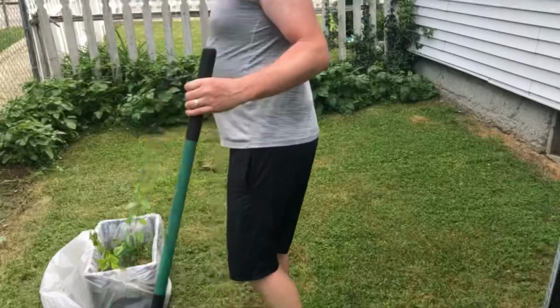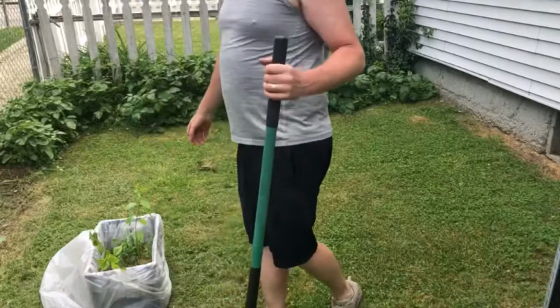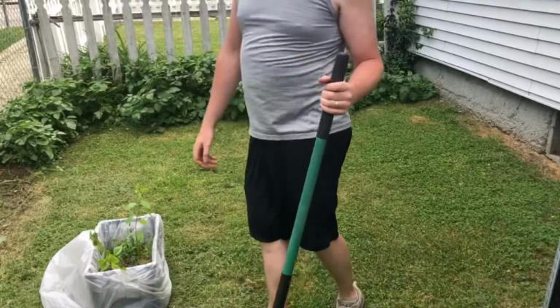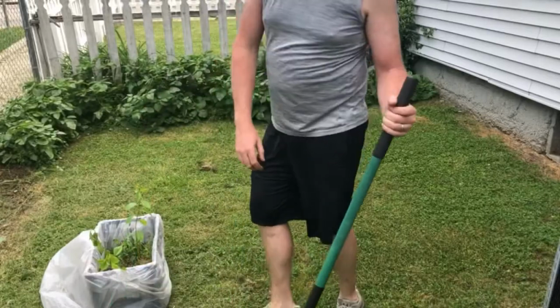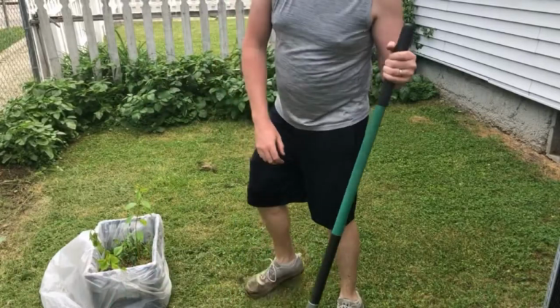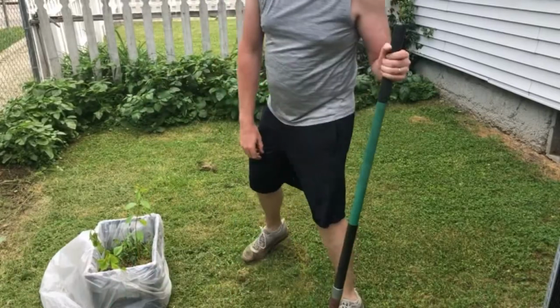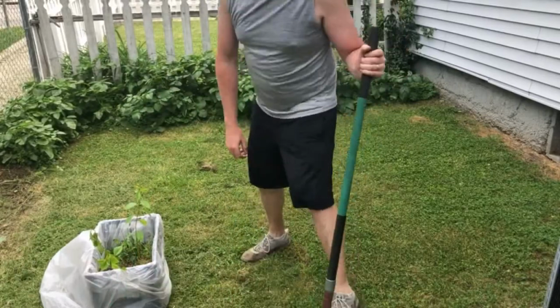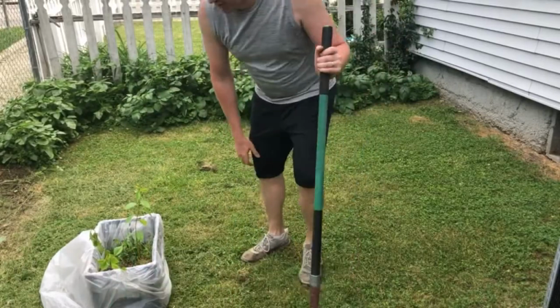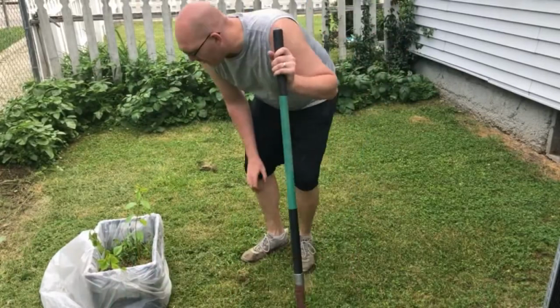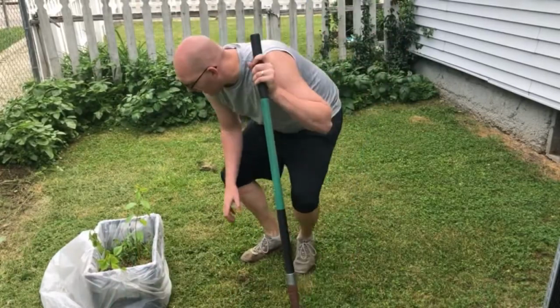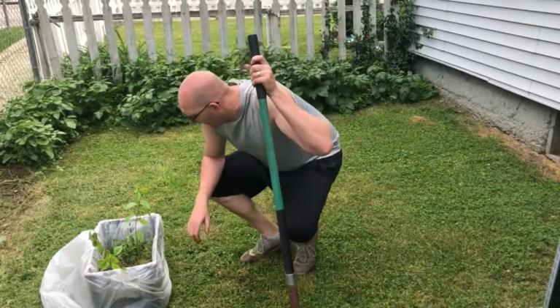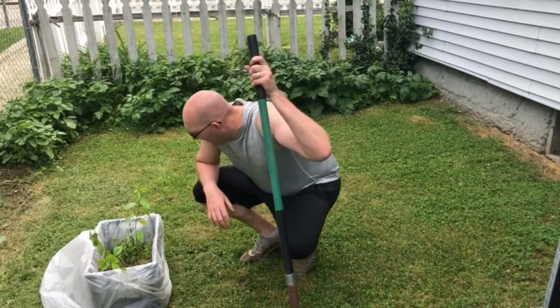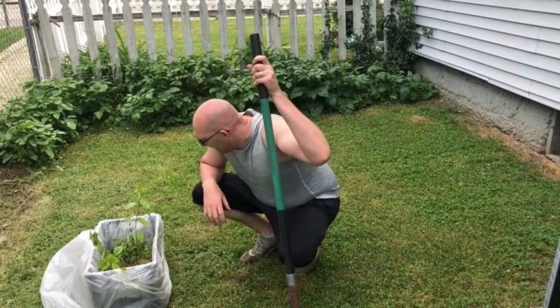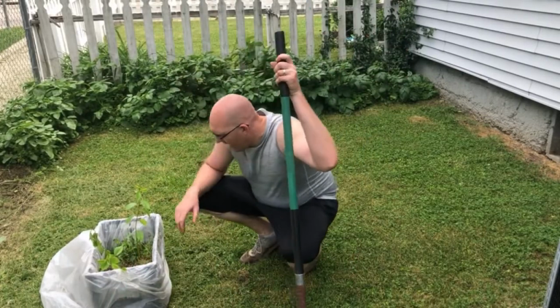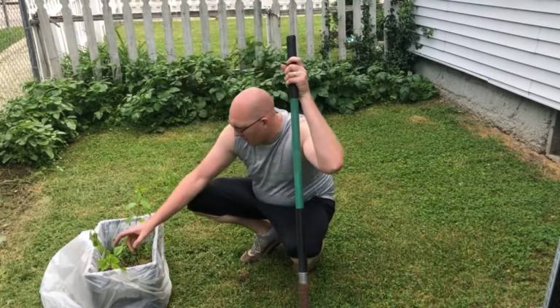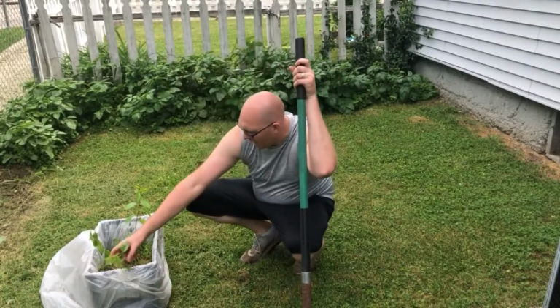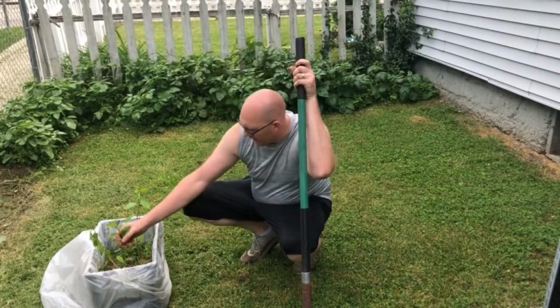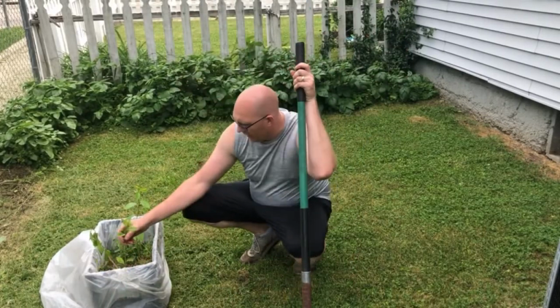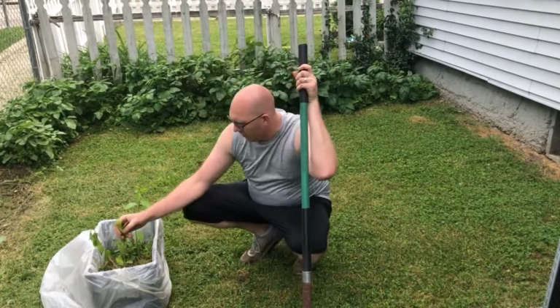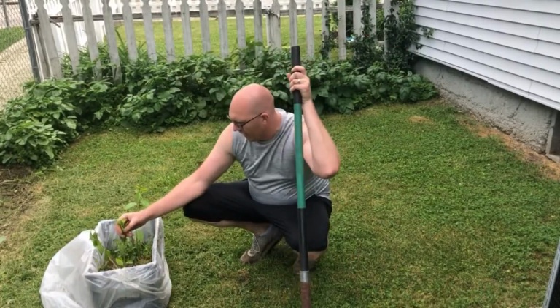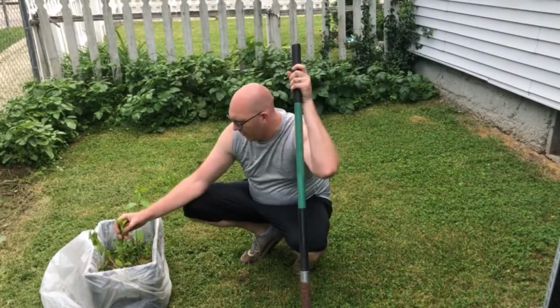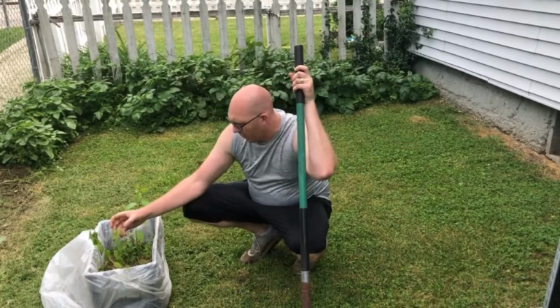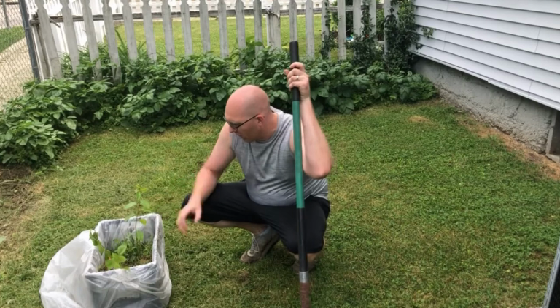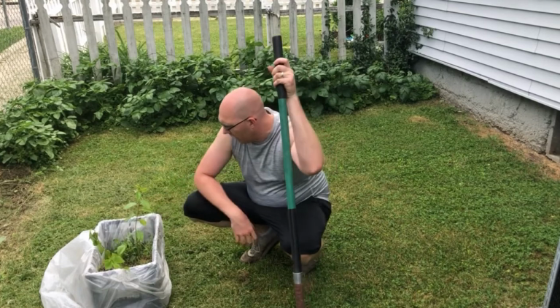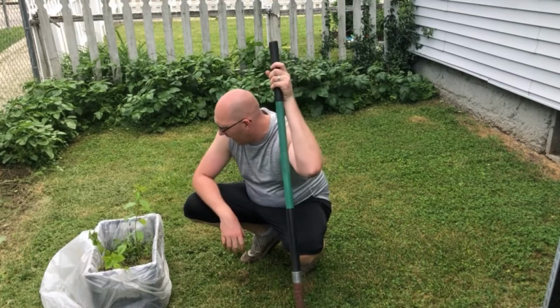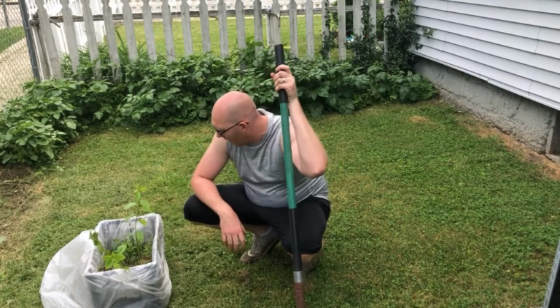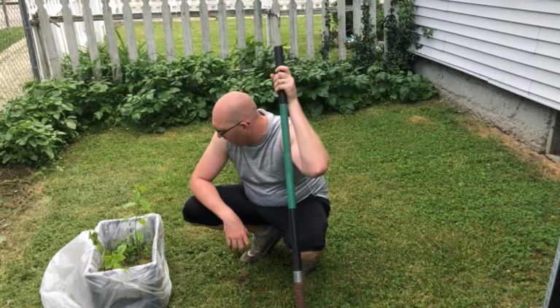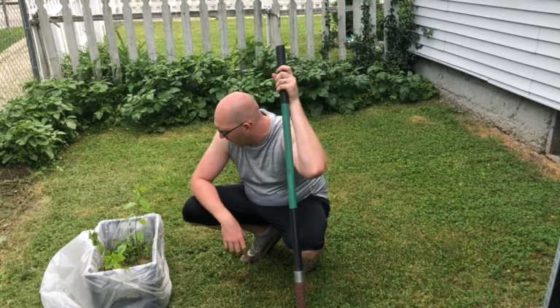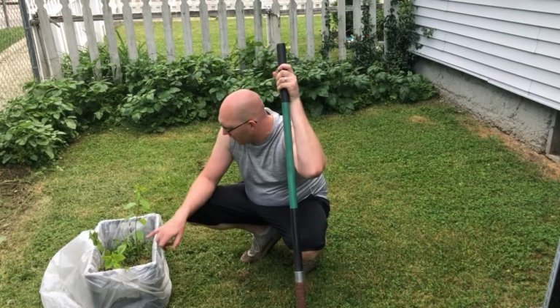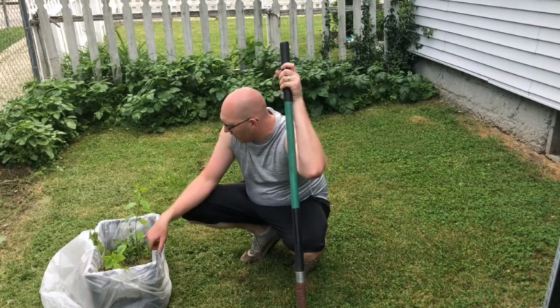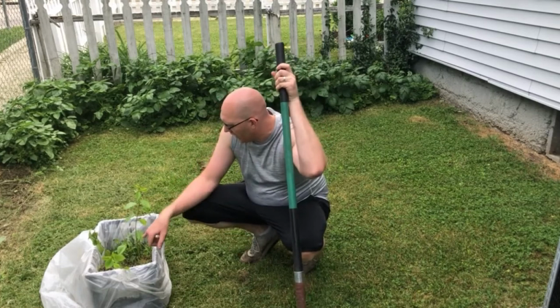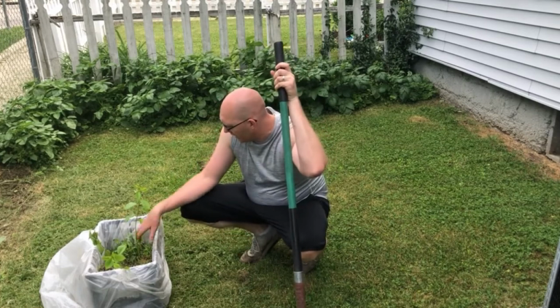Hey everybody, thanks for joining me on Outside with Jeff. Today I'm going to be planting these right here. You're probably wondering, what the heck are those? Well, these are cherry trees.